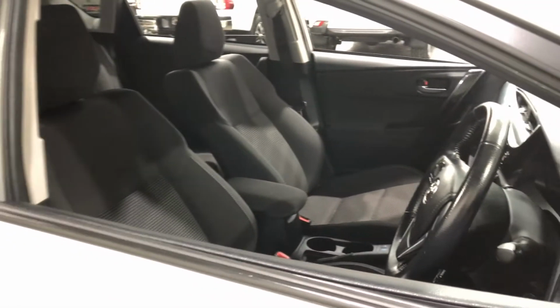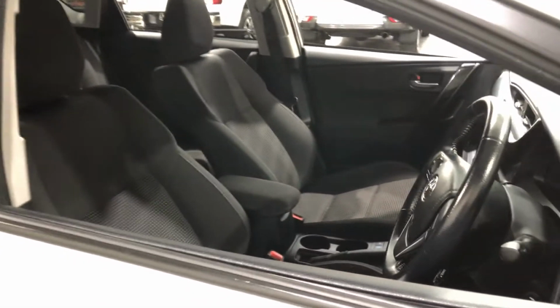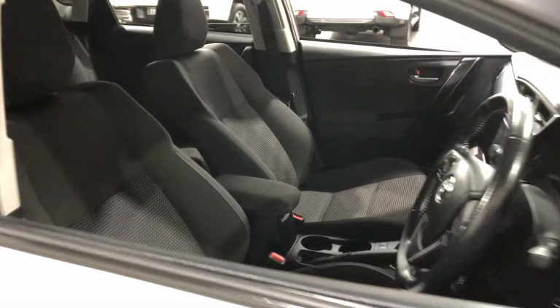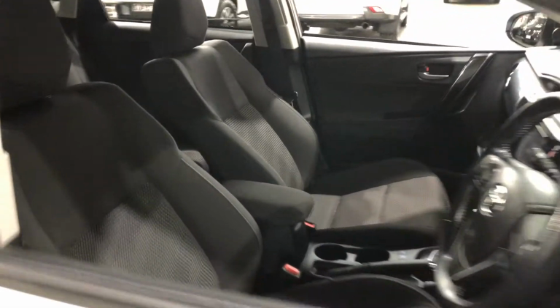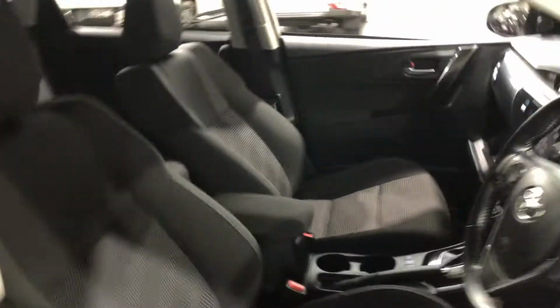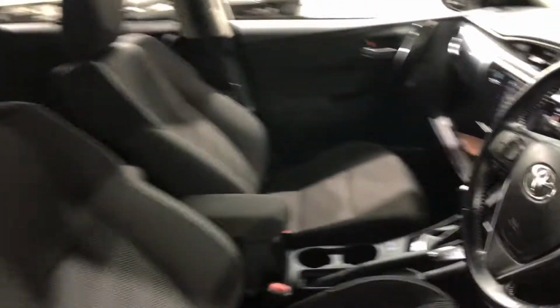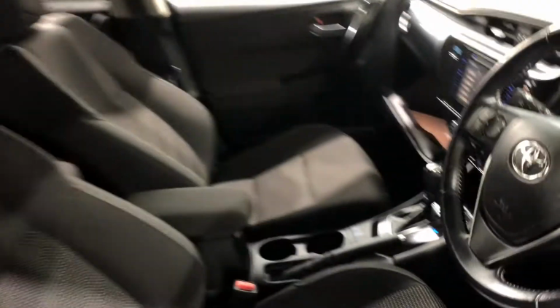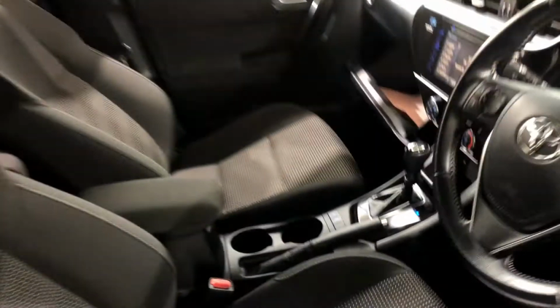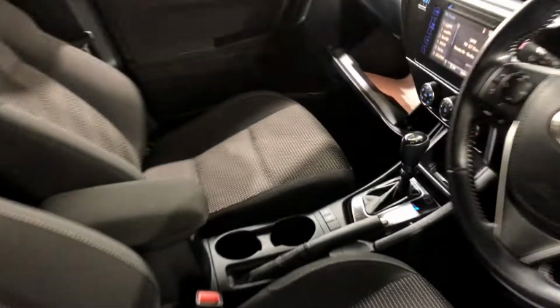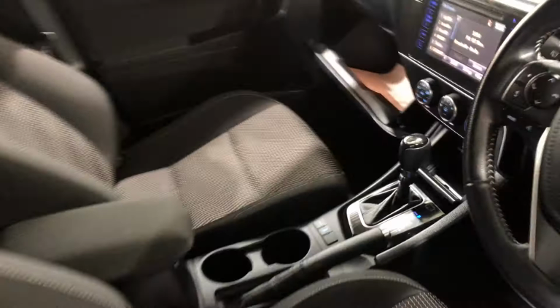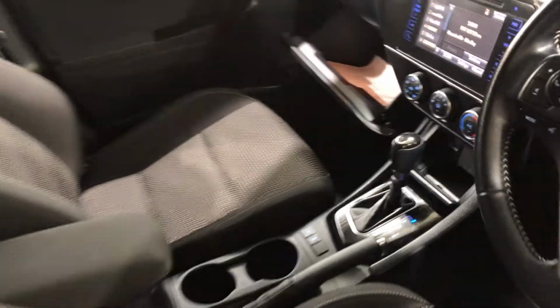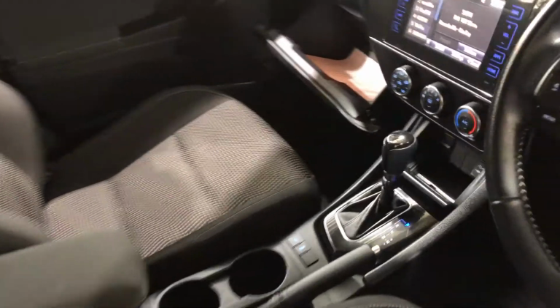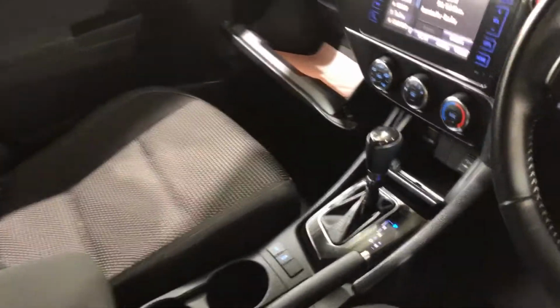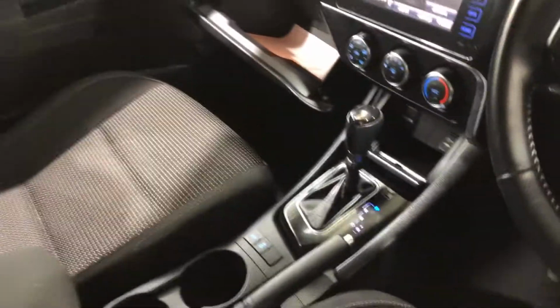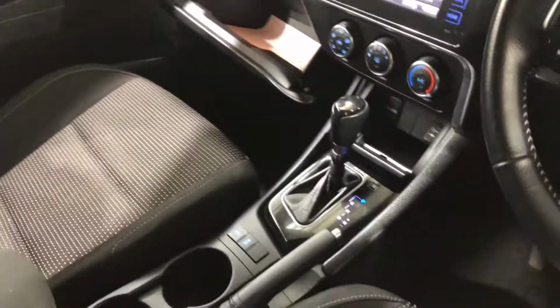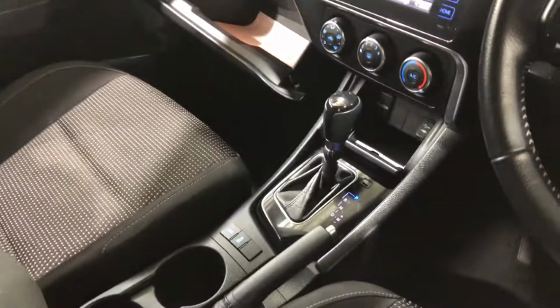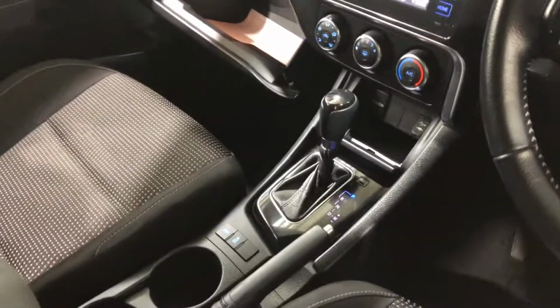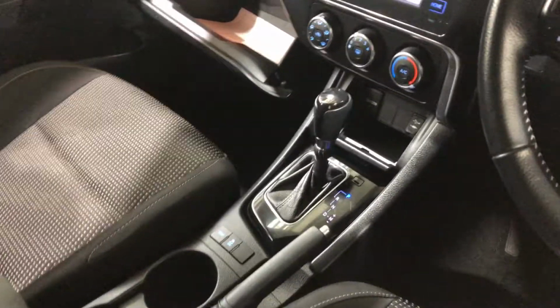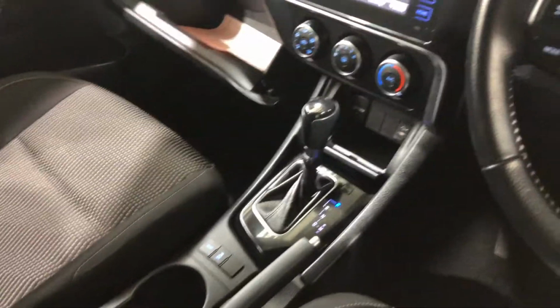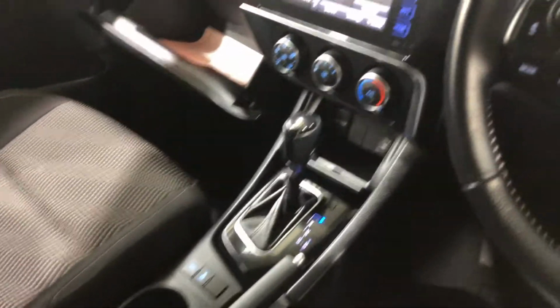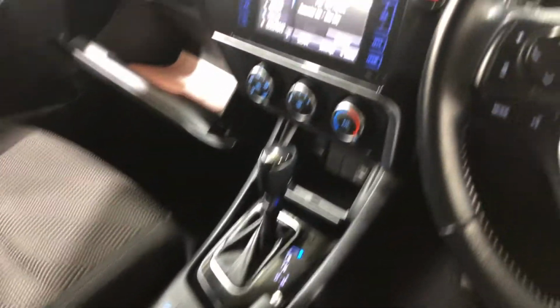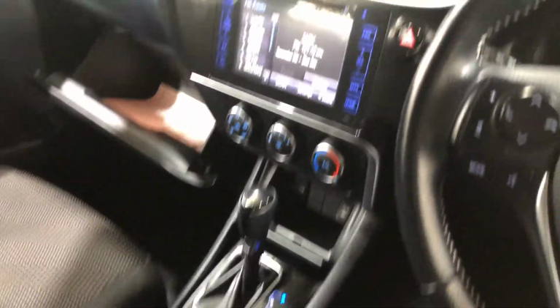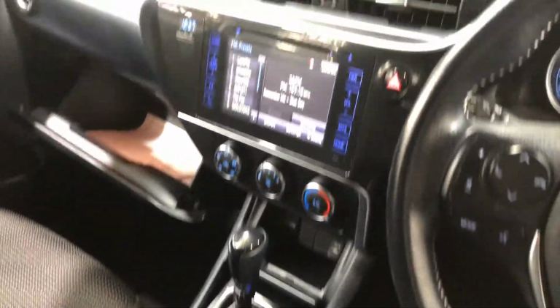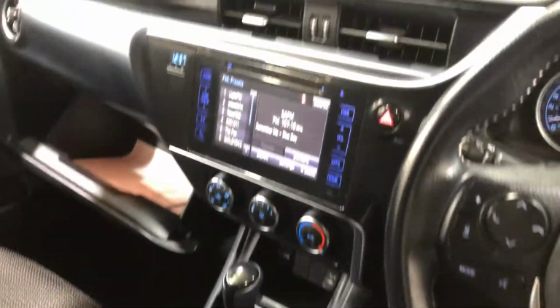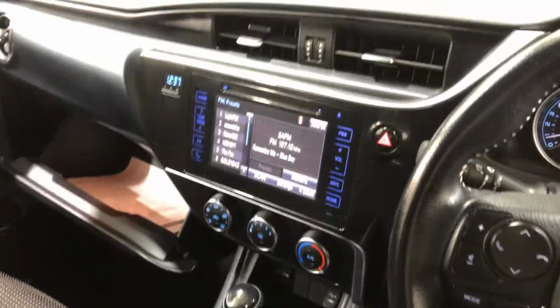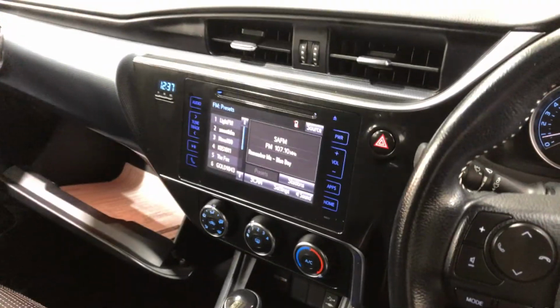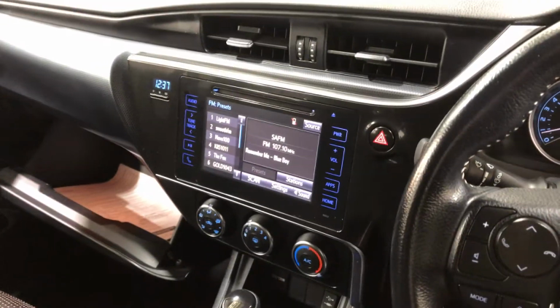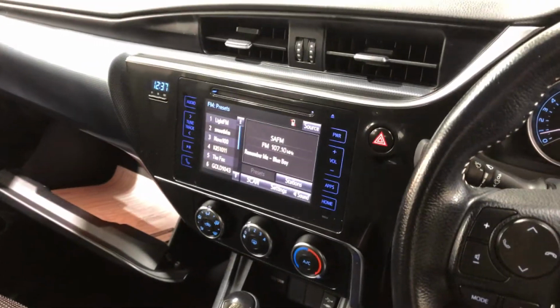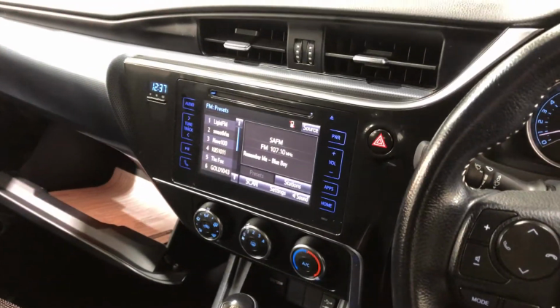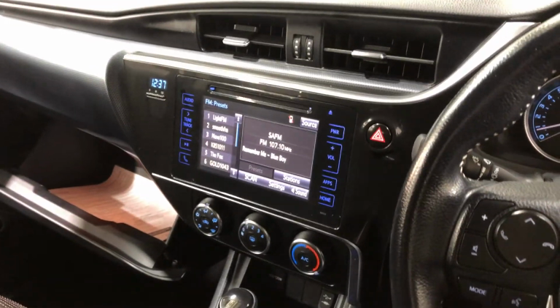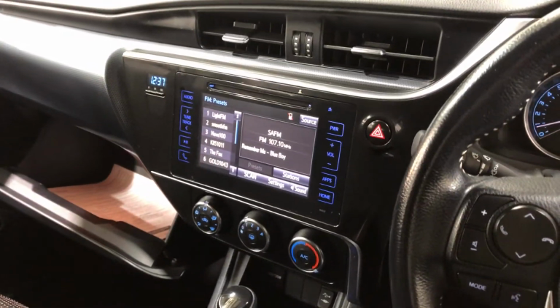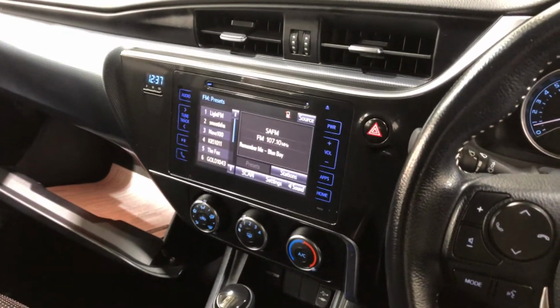This car comes with an automatic transmission. You've got your original head unit with Bluetooth connectivity and reverse camera.